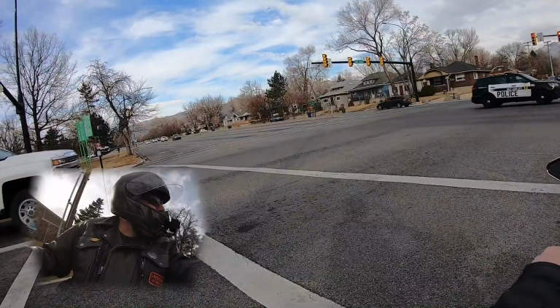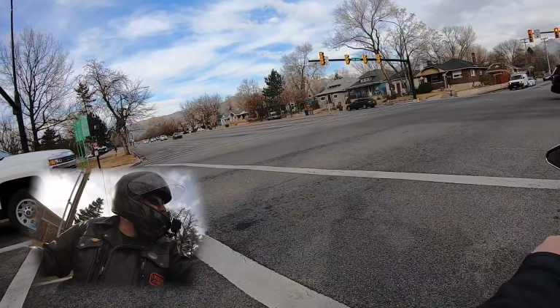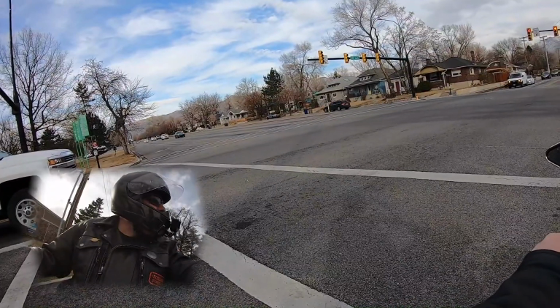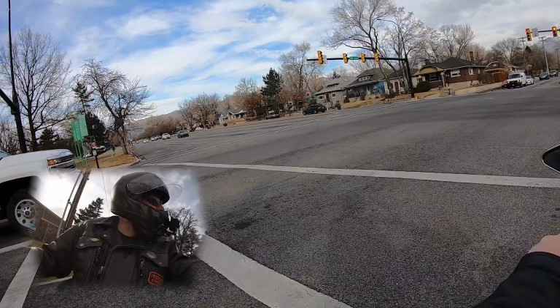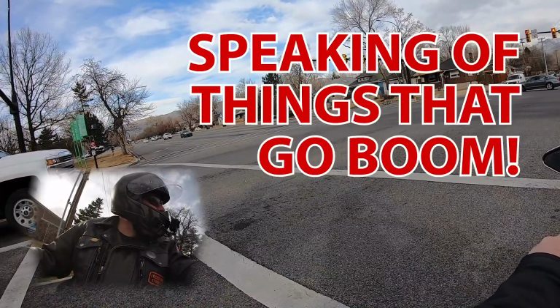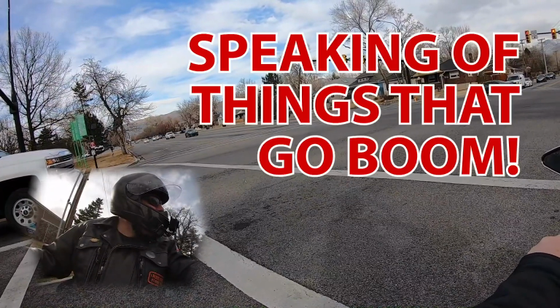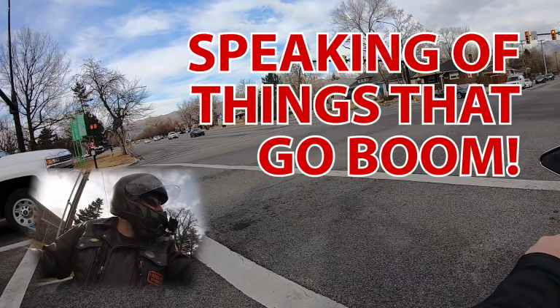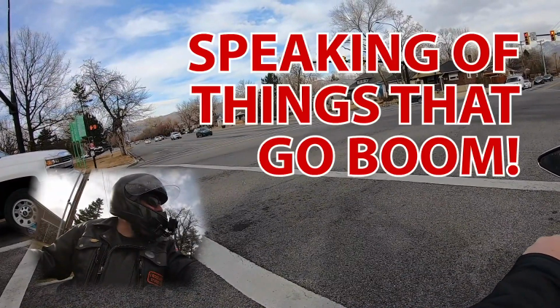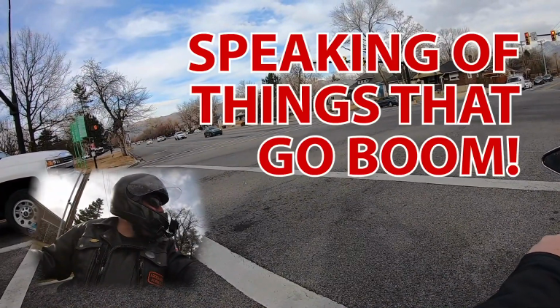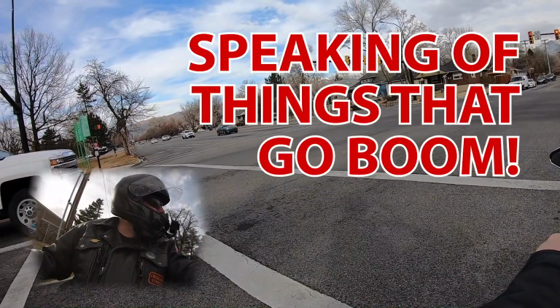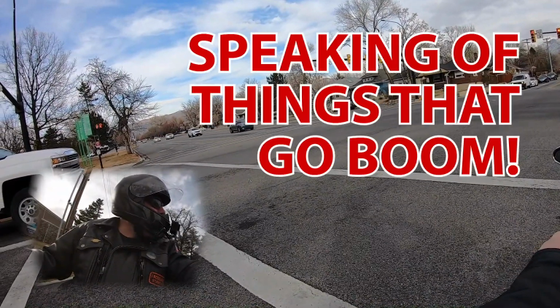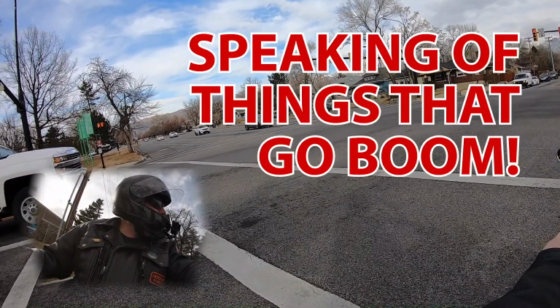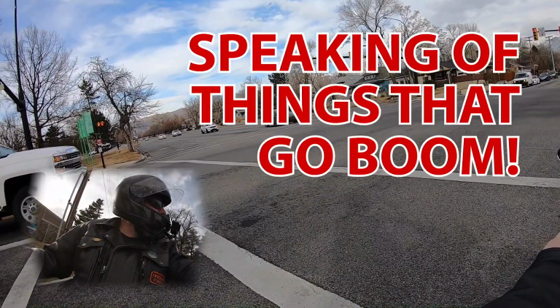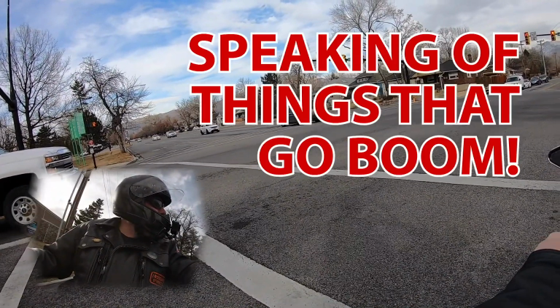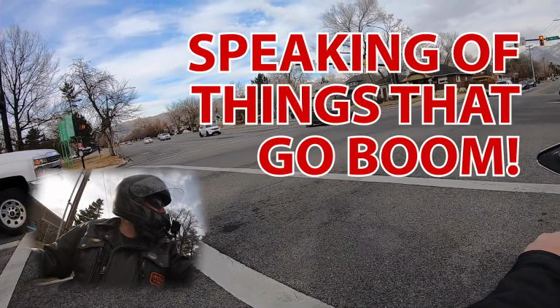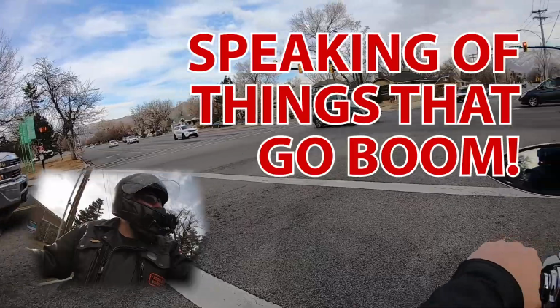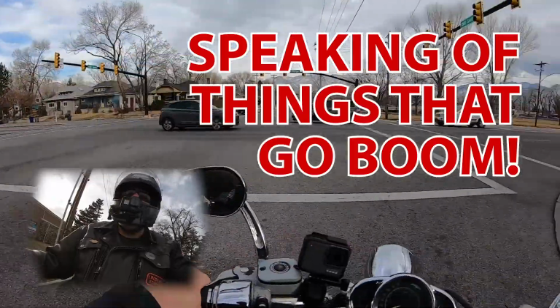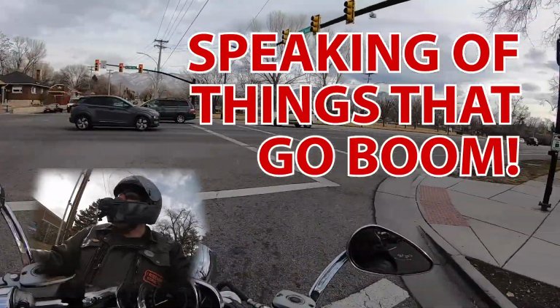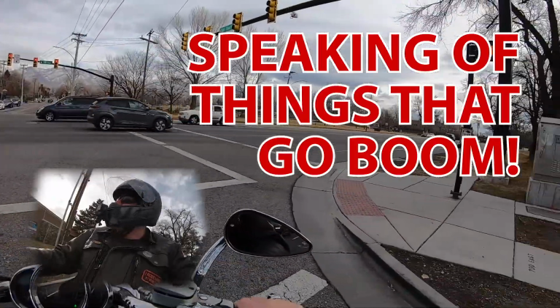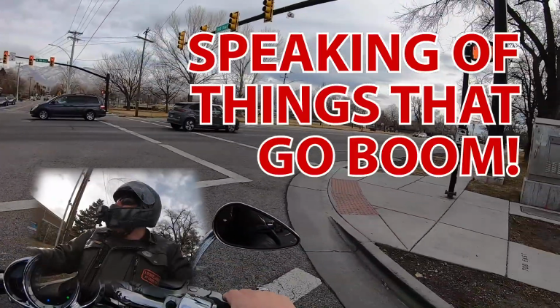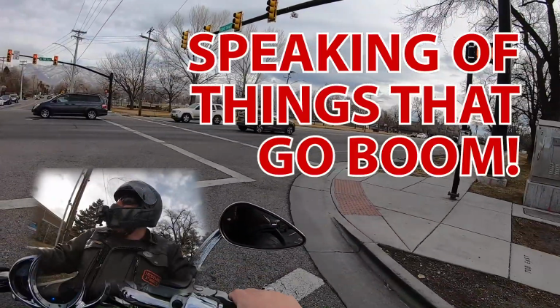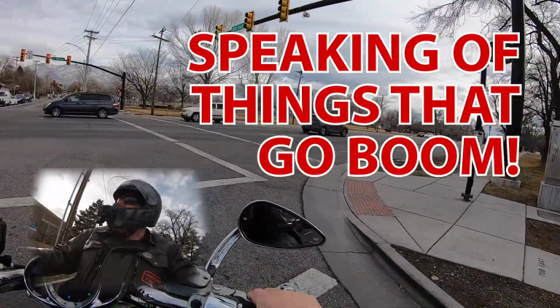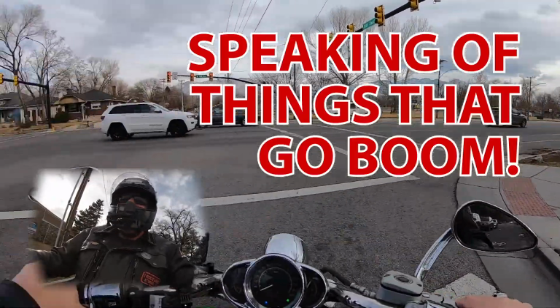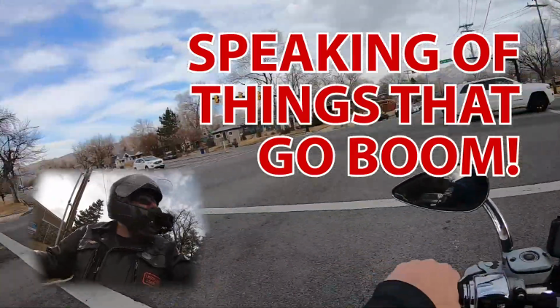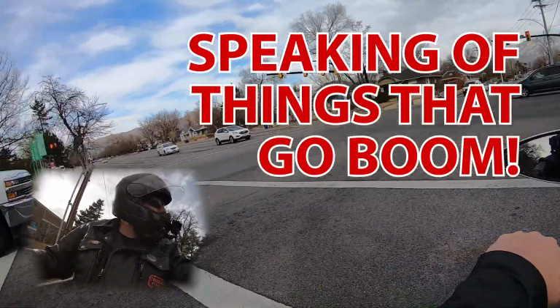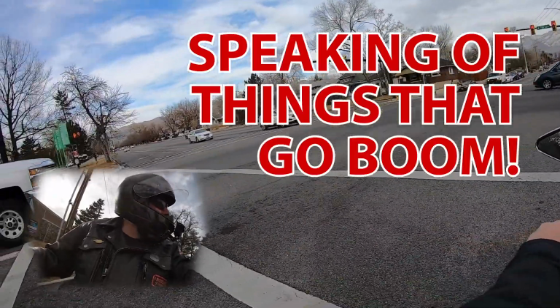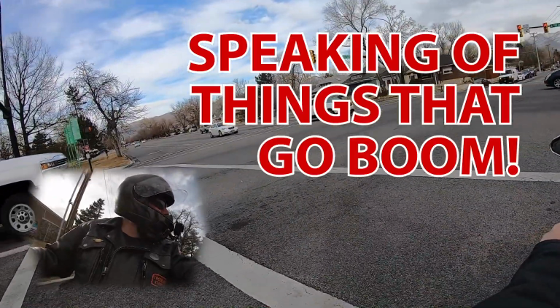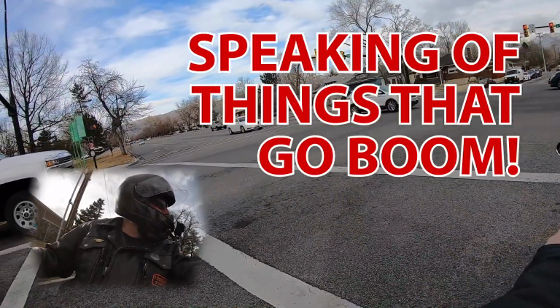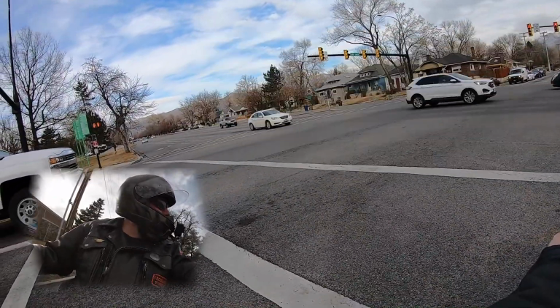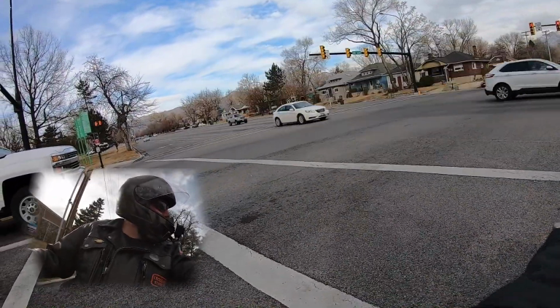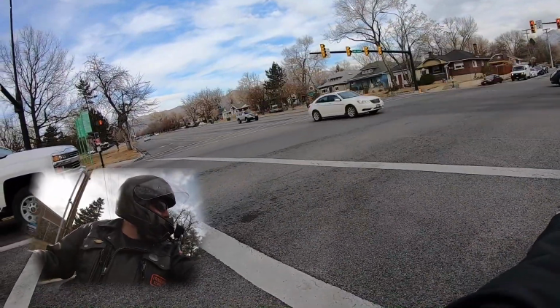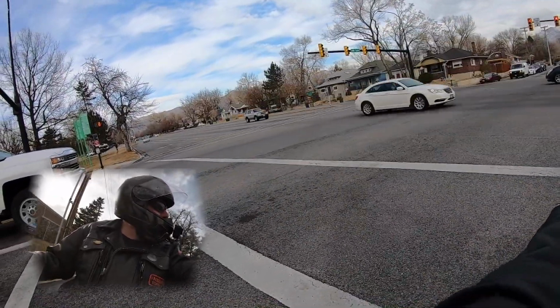And stuff that goes boom. SpaceX, Starship, Serial Number 9. They did actually launch the thing finally today after a month of waiting.